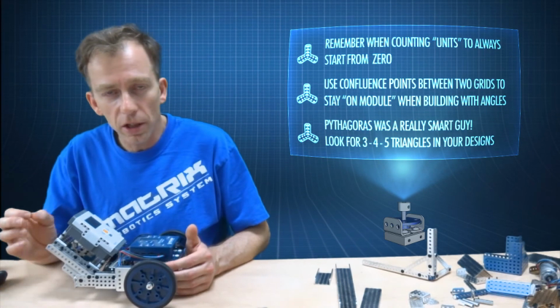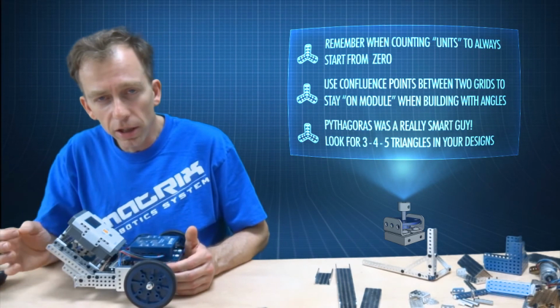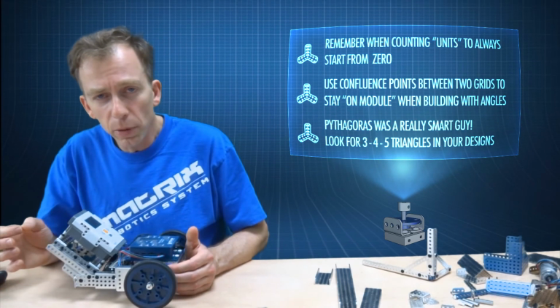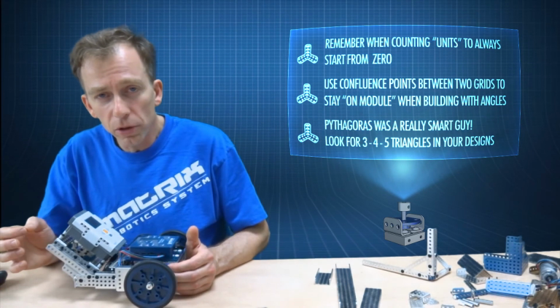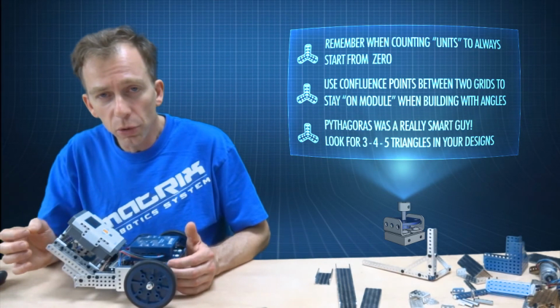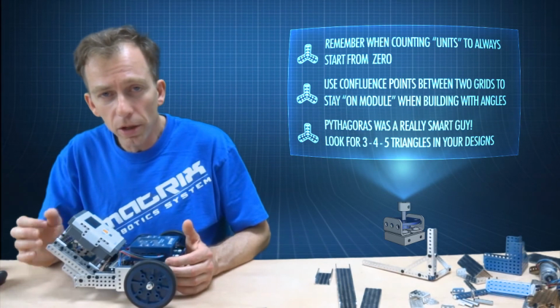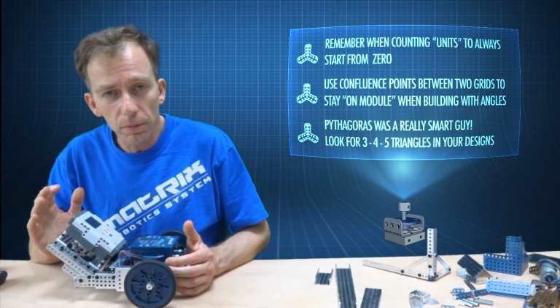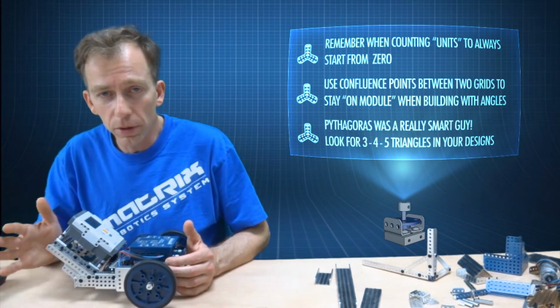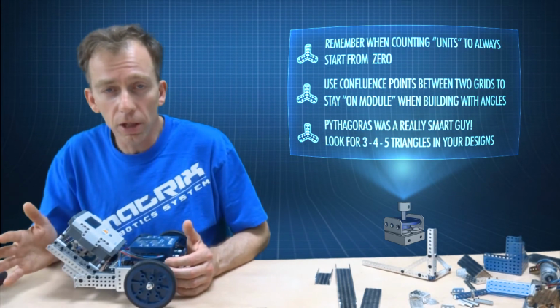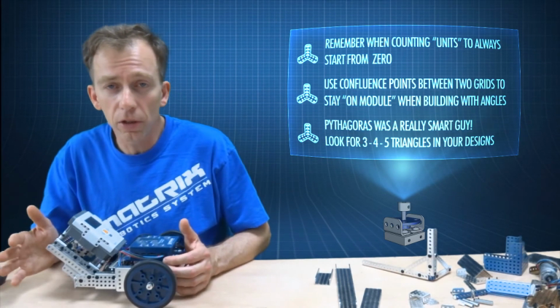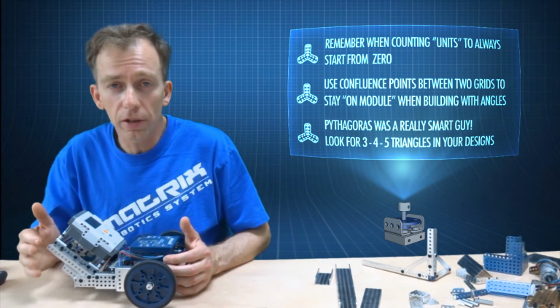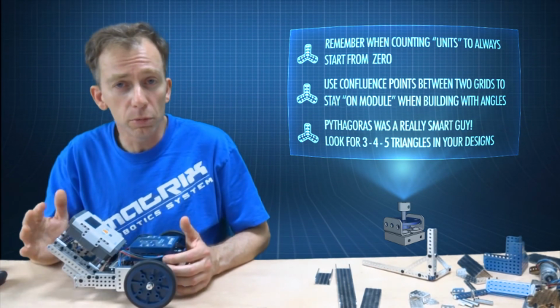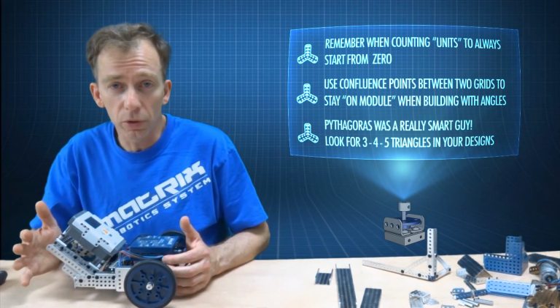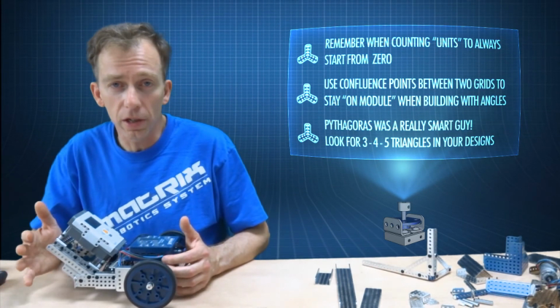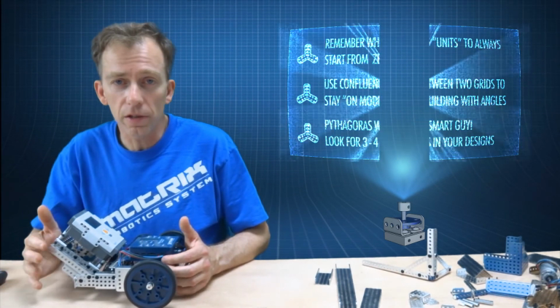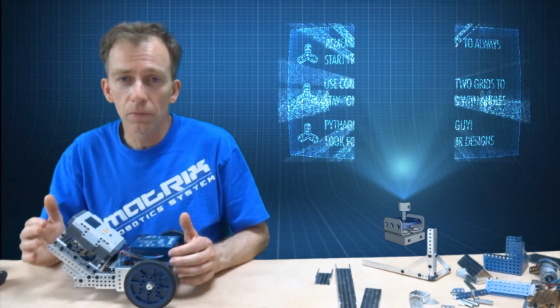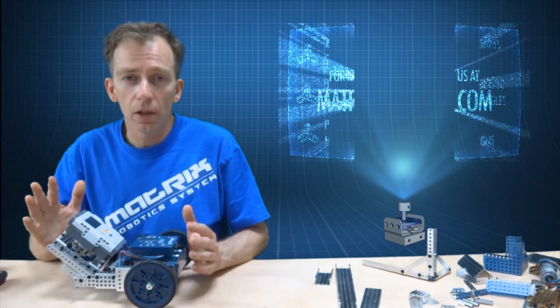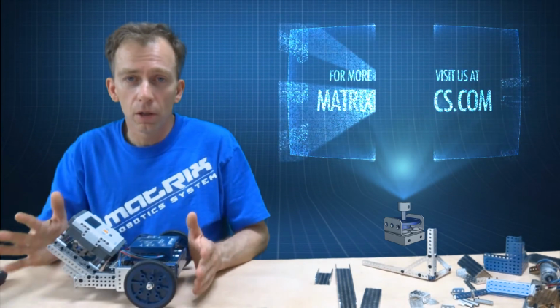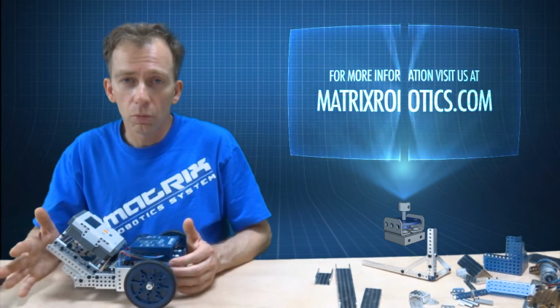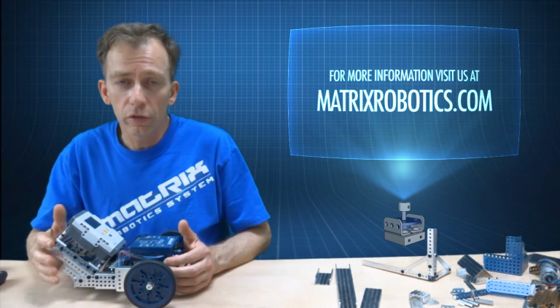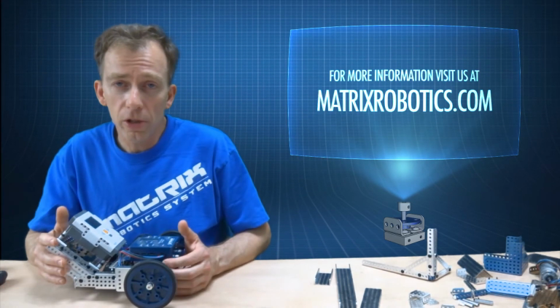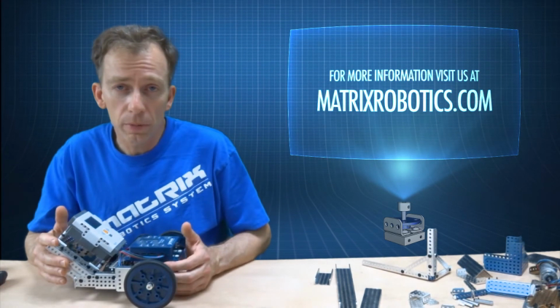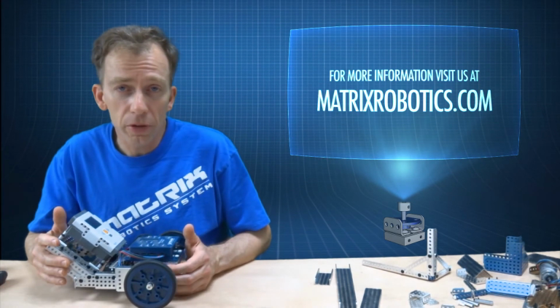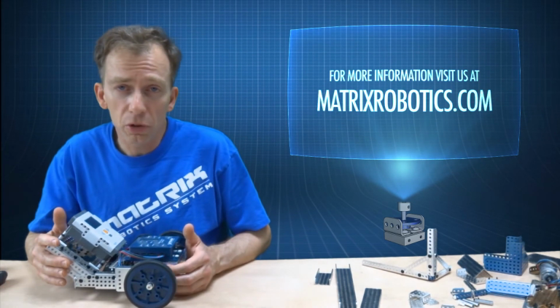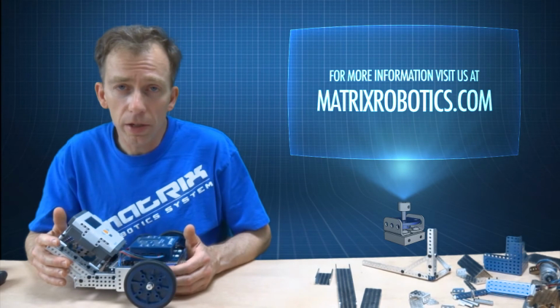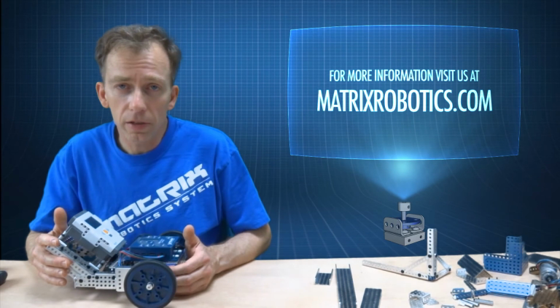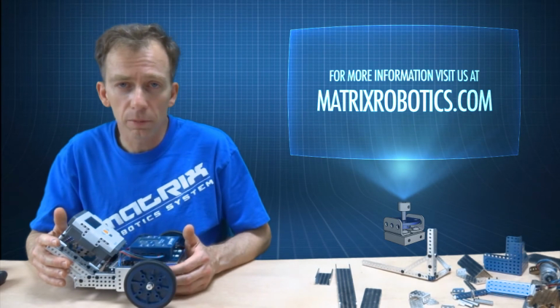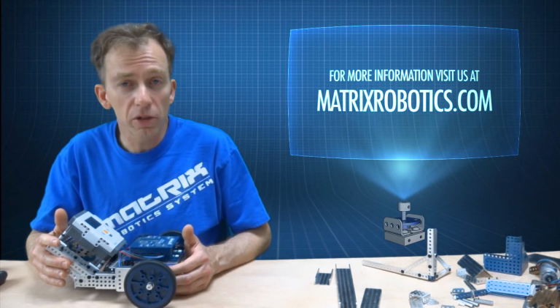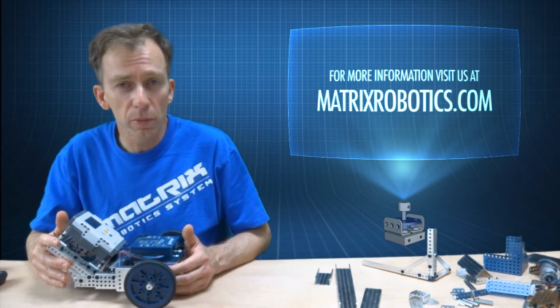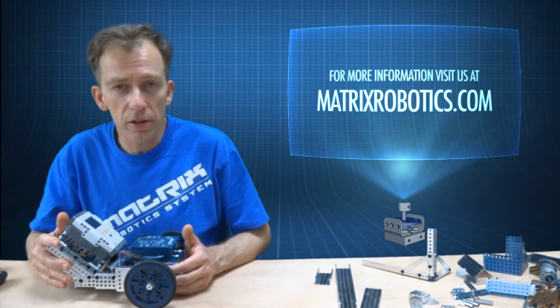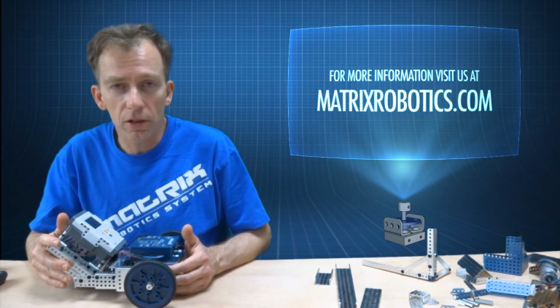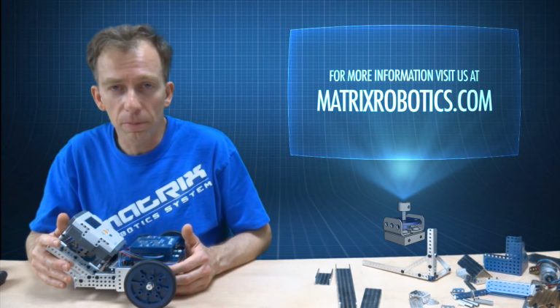You've got to think a little bit while you're doing it, but it will come together and be really nice. More information about Matrix Robotics at matrixrobotics.com.